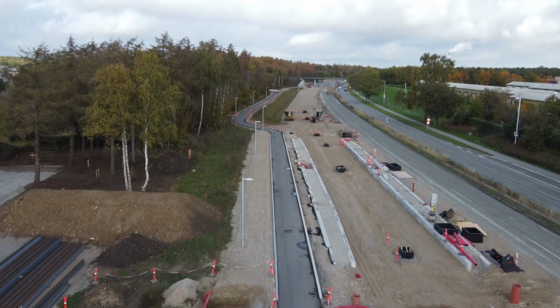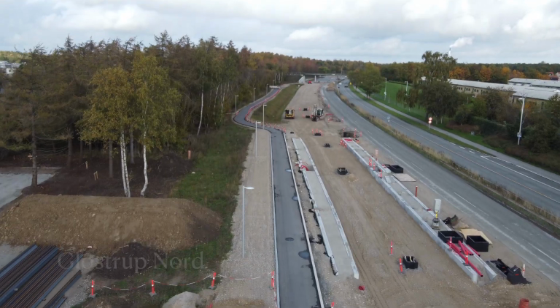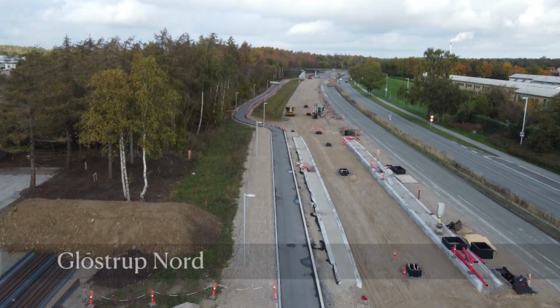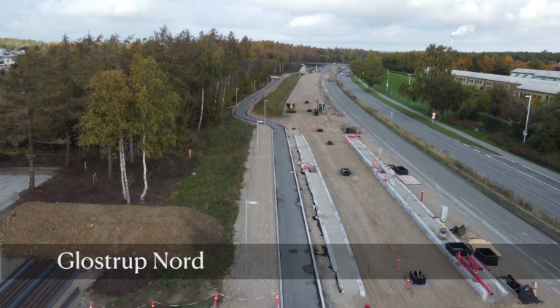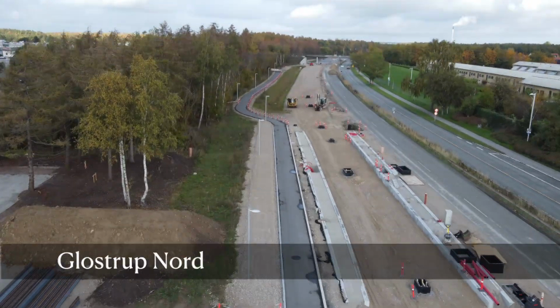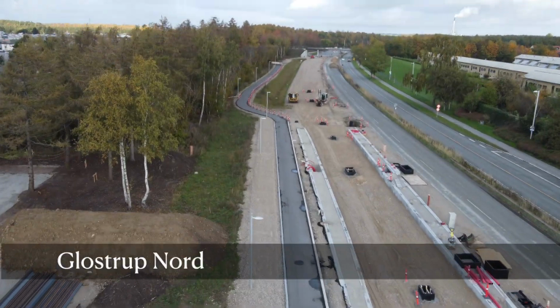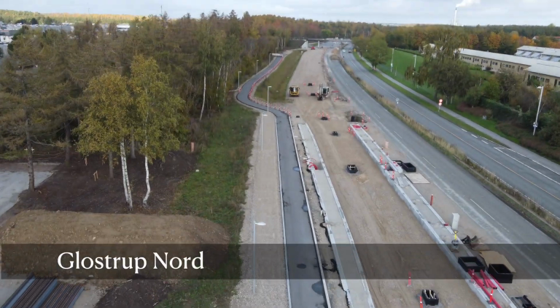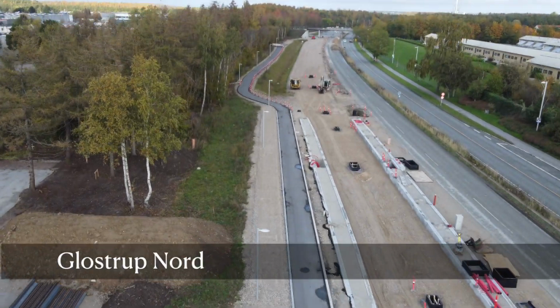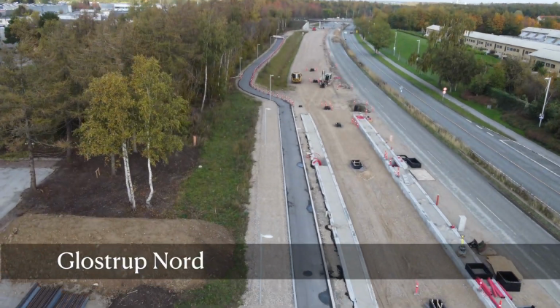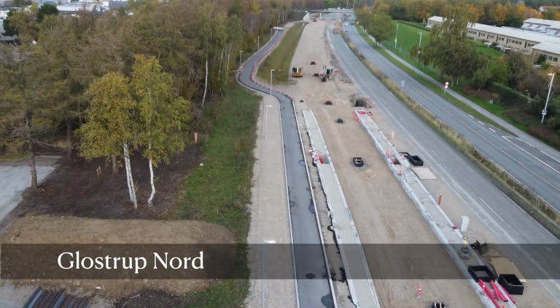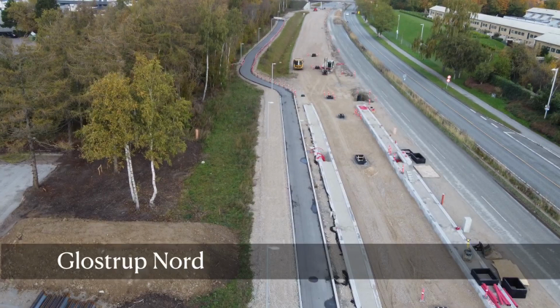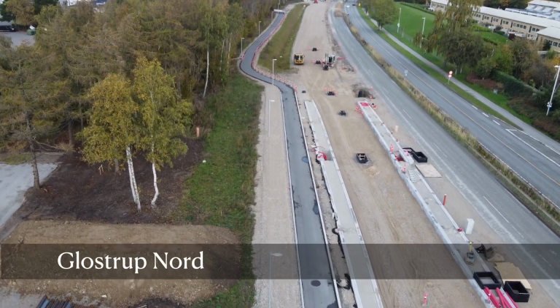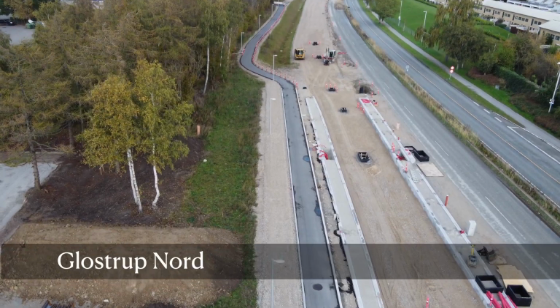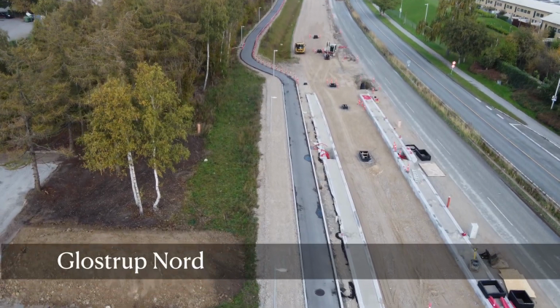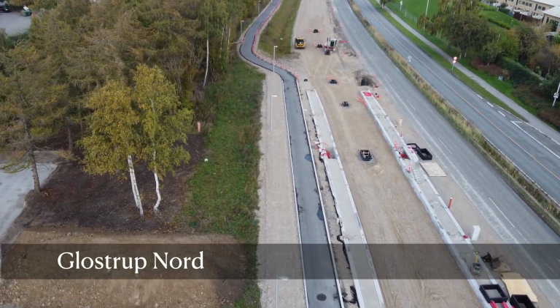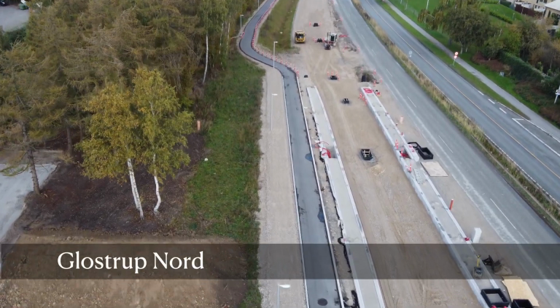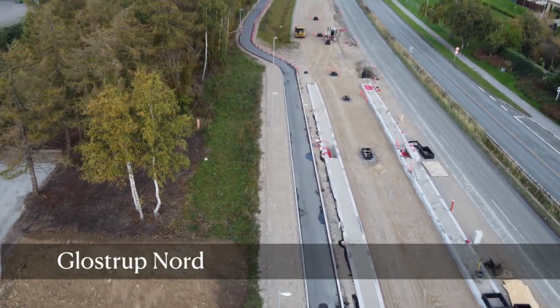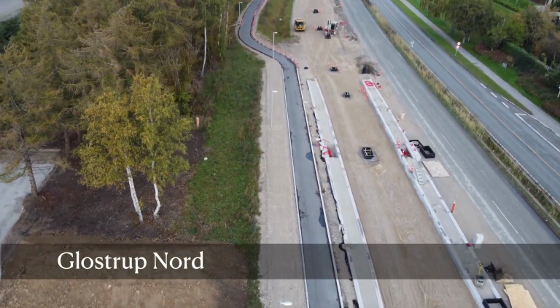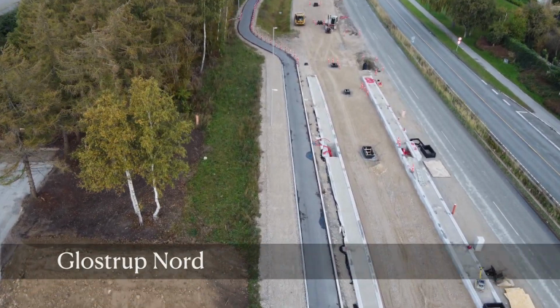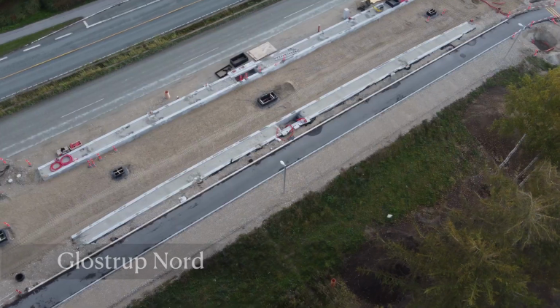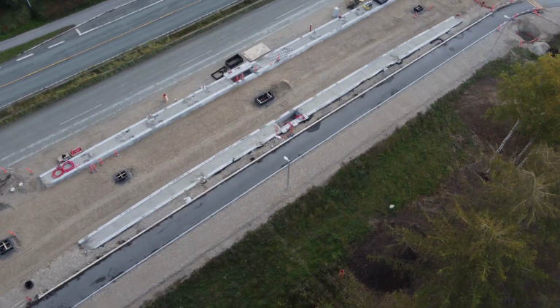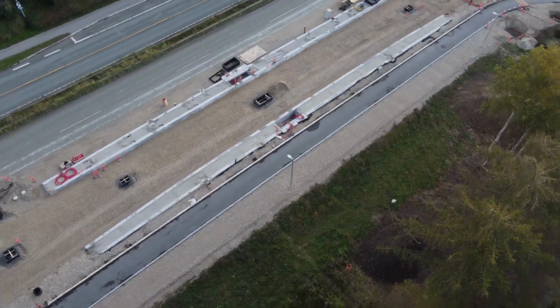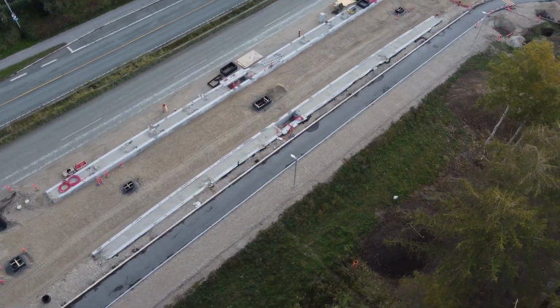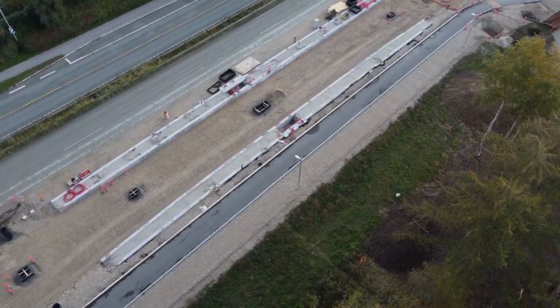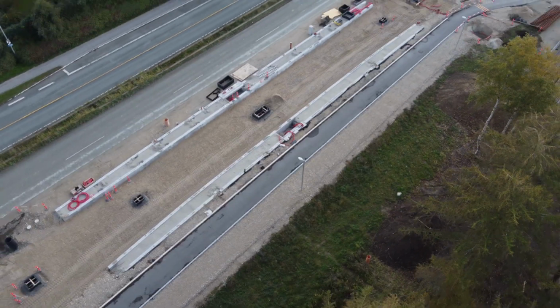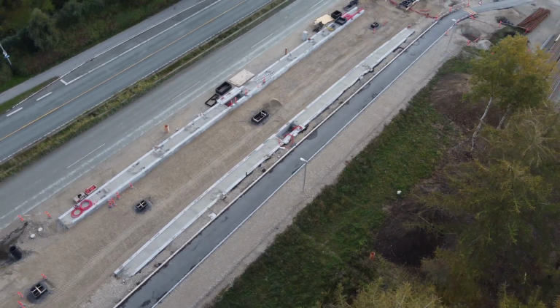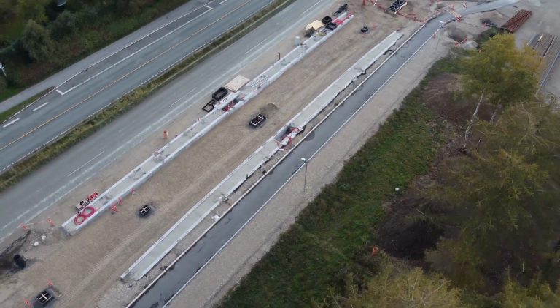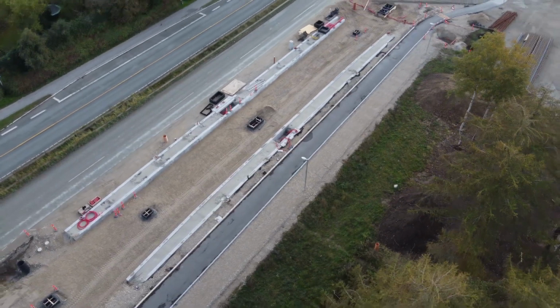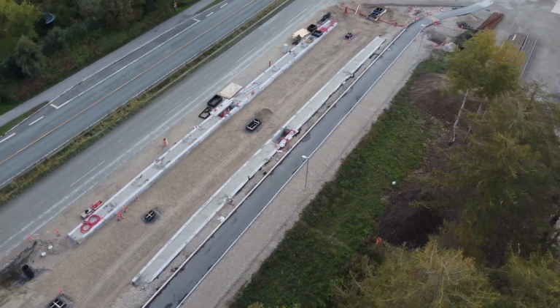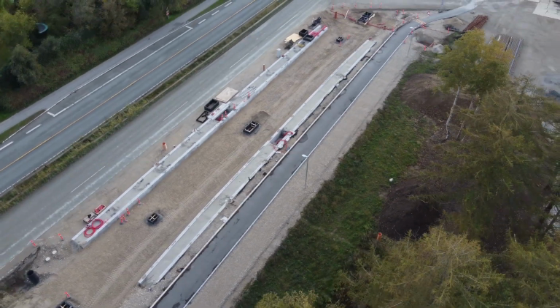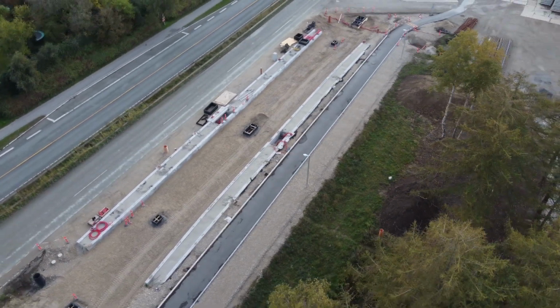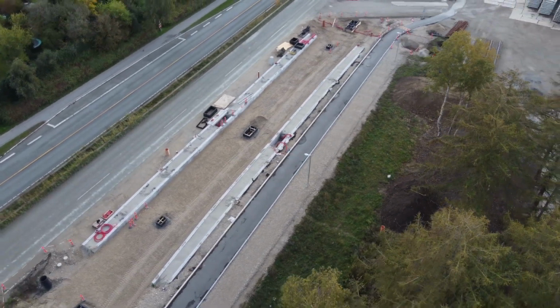Here is Gloufstrup North station — it's coming on pretty well. I guess this will be the closest light rail station to where I live.